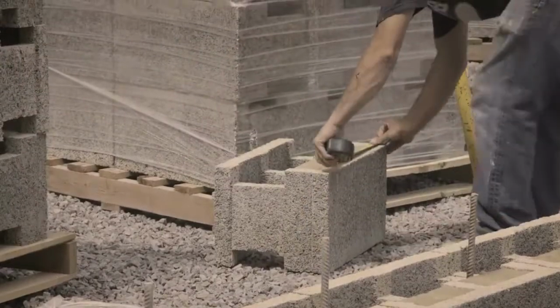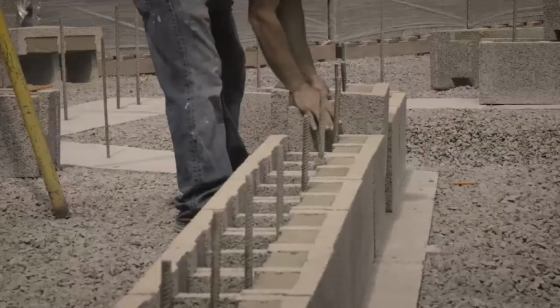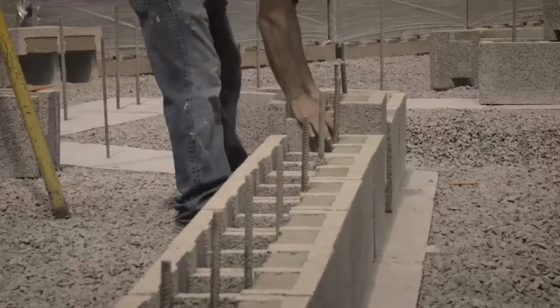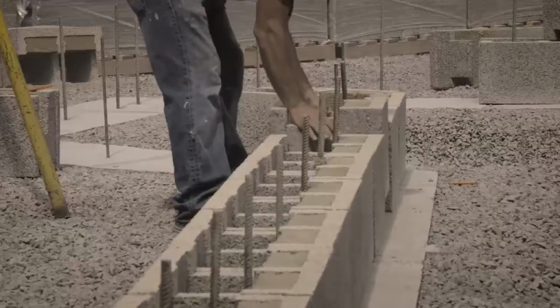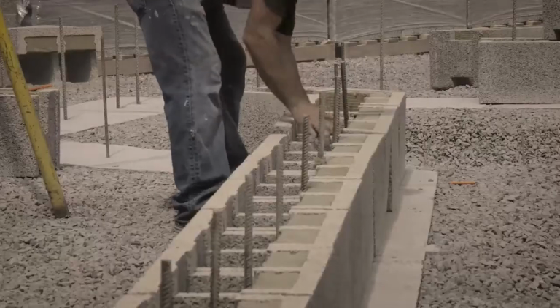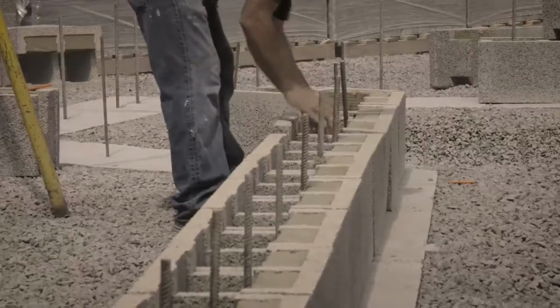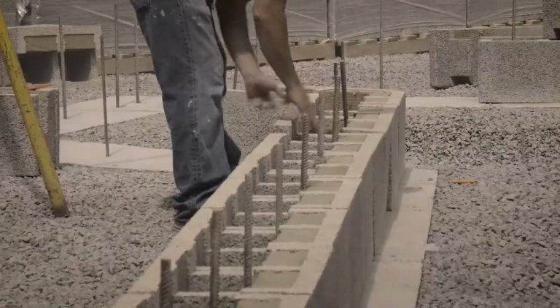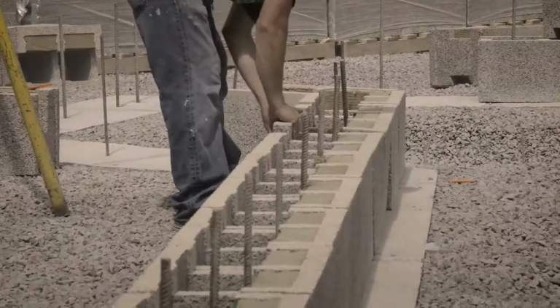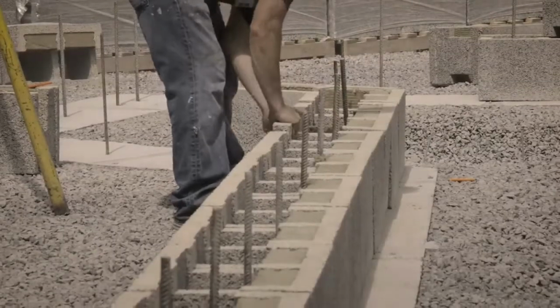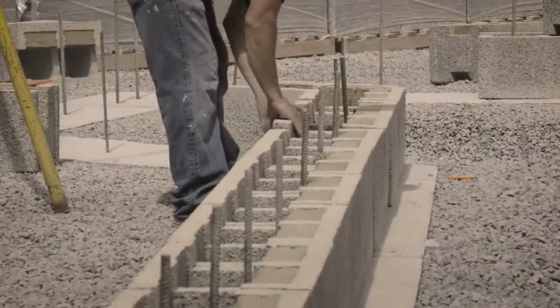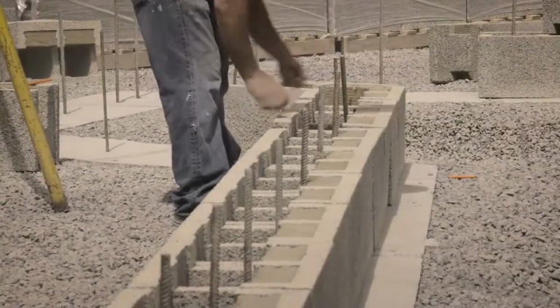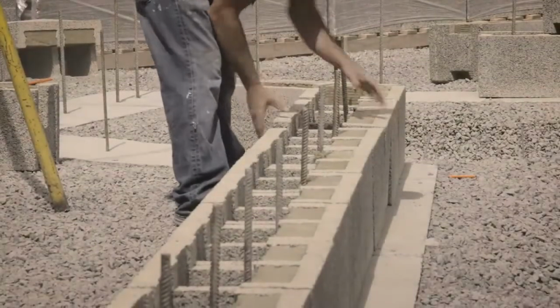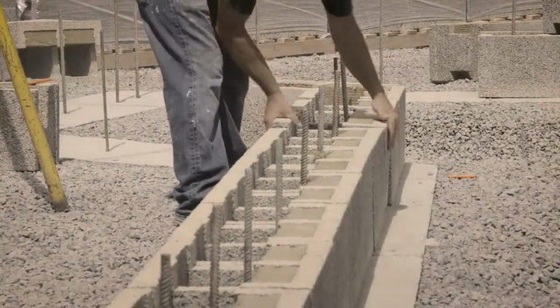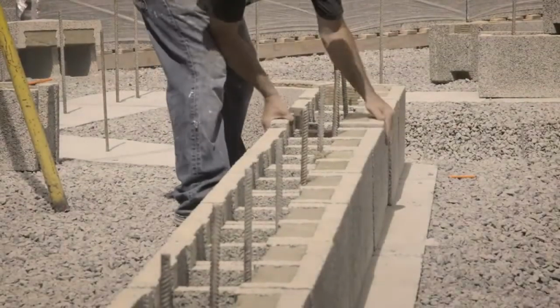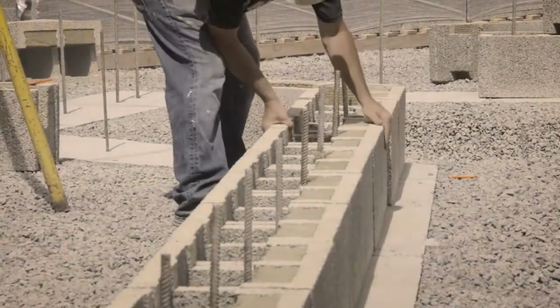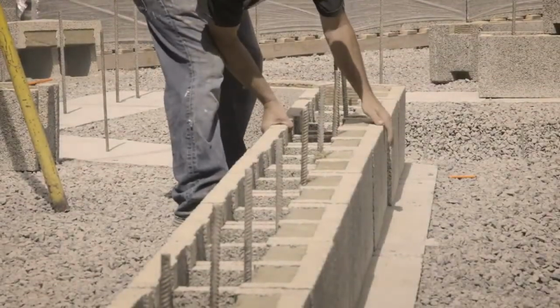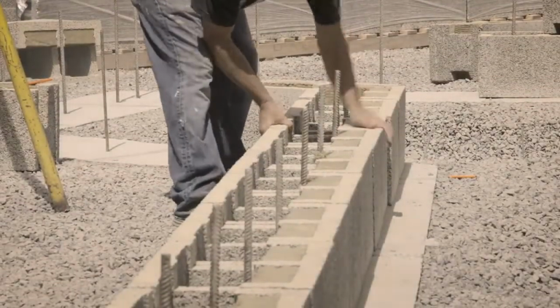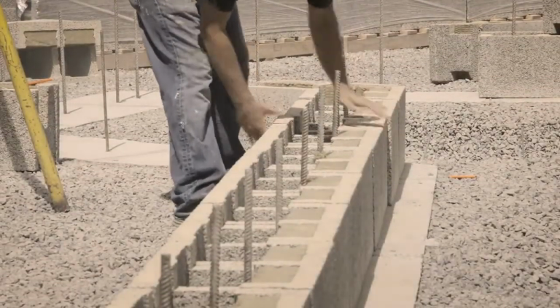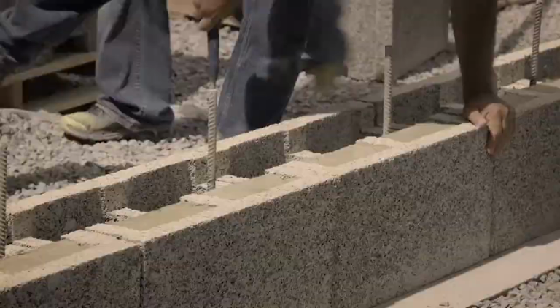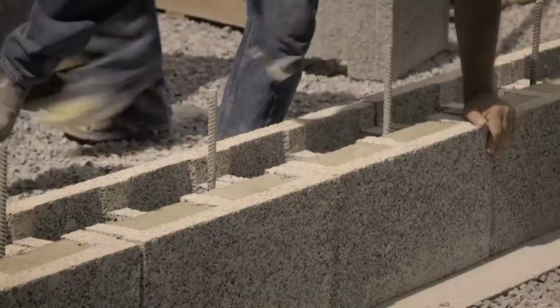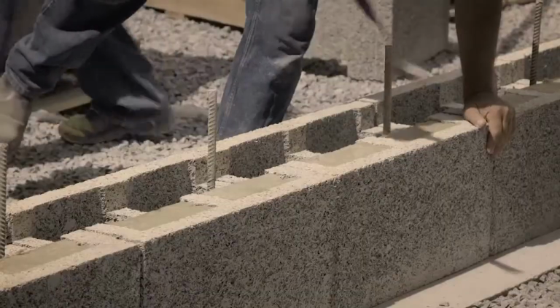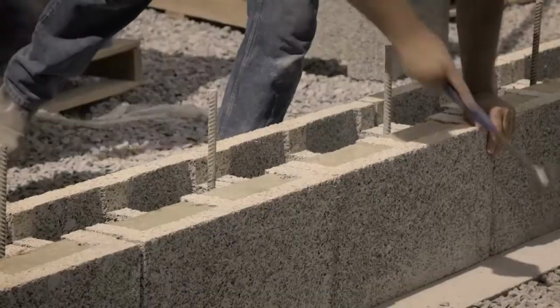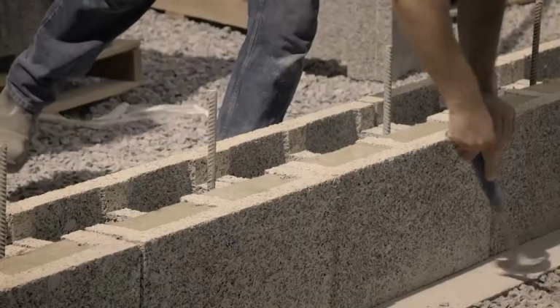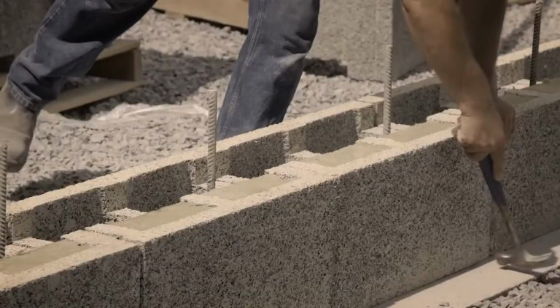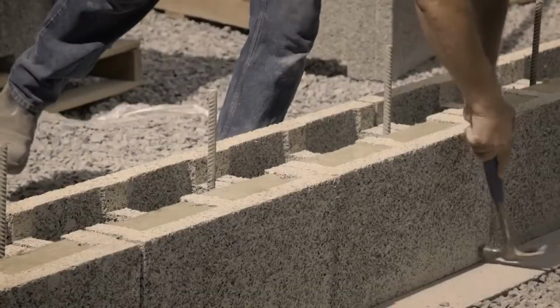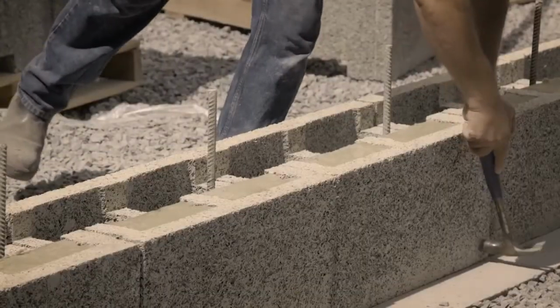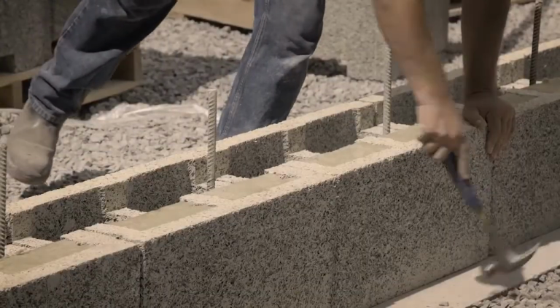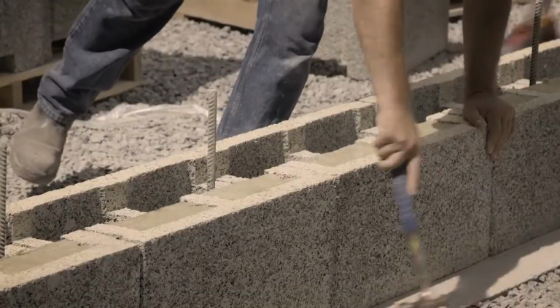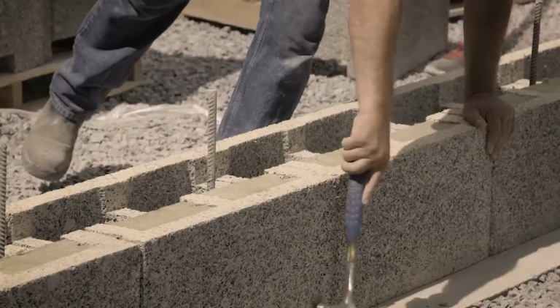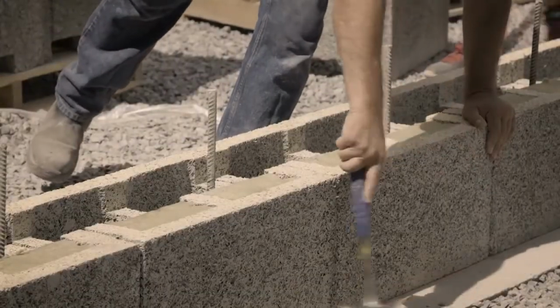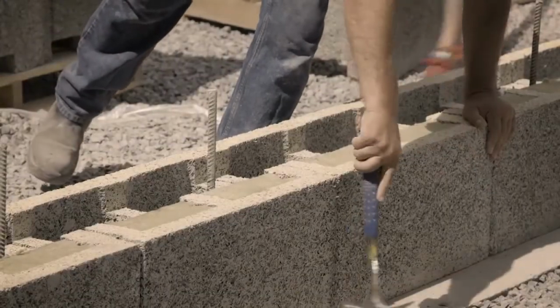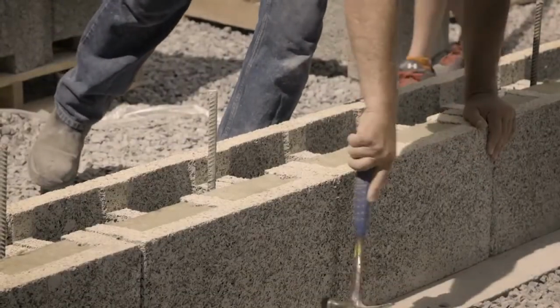It's the same principle as a building: stay level, stay square, and just work with what that does for you.